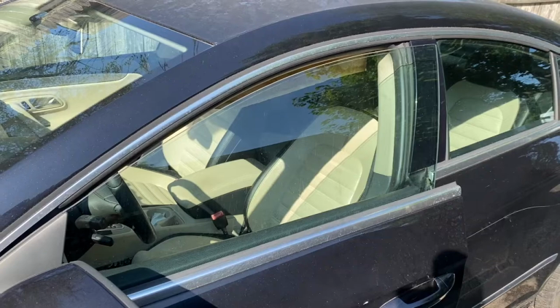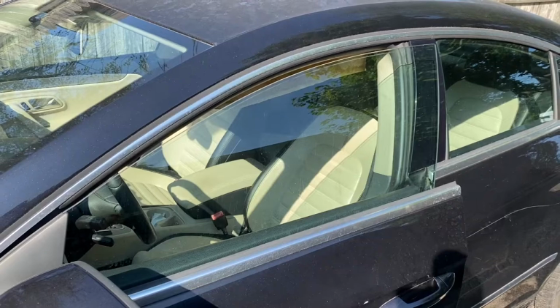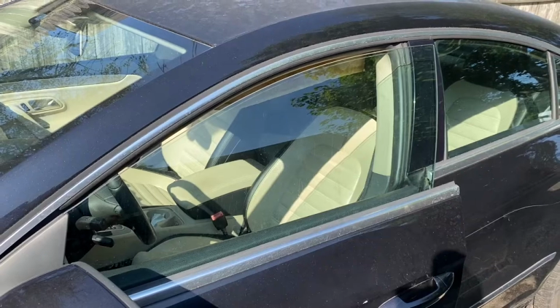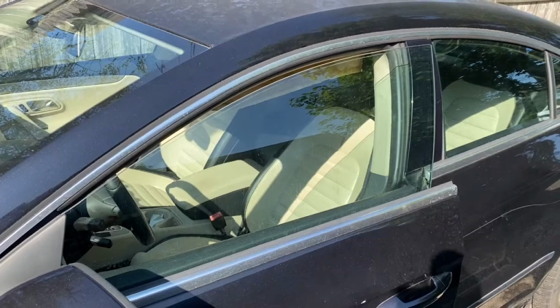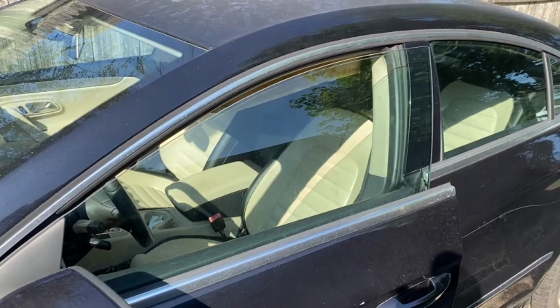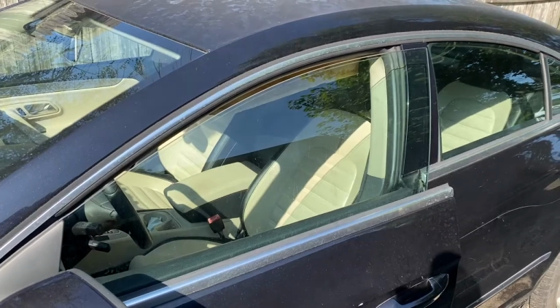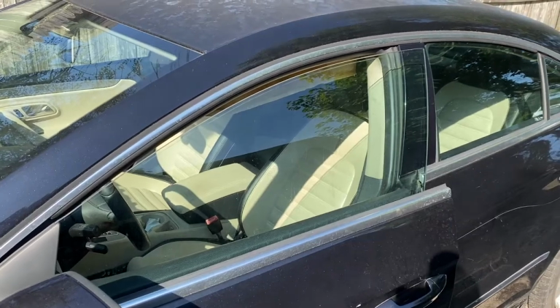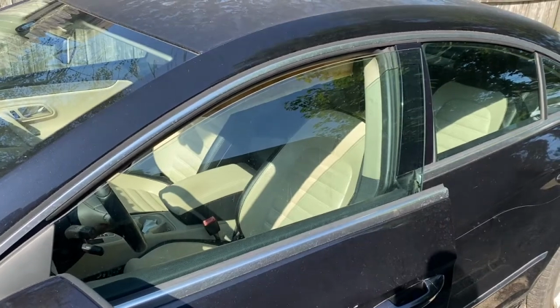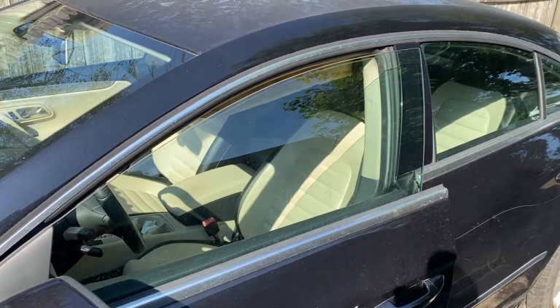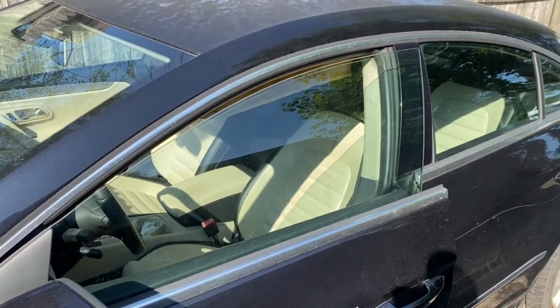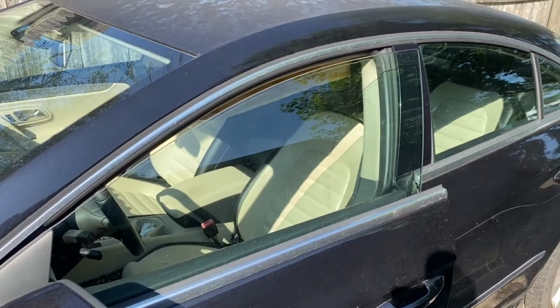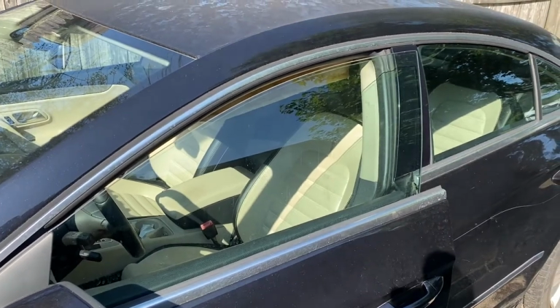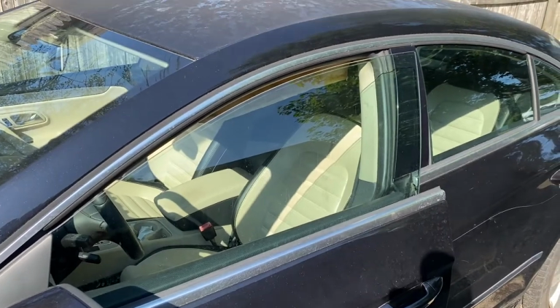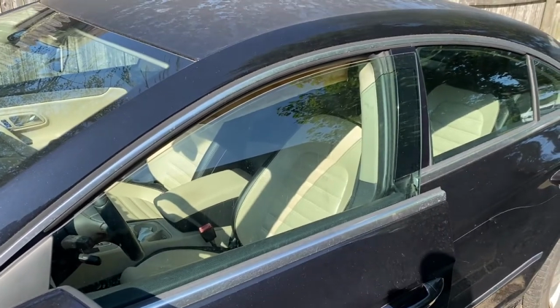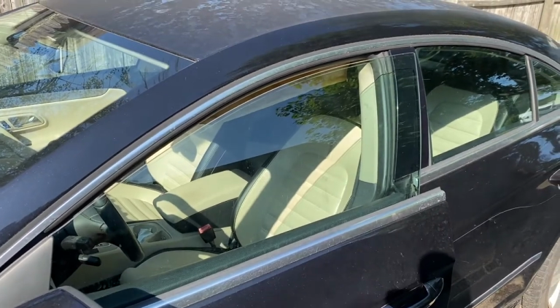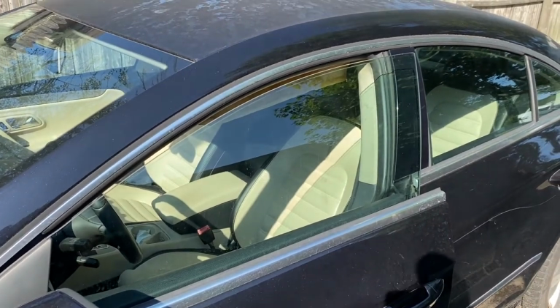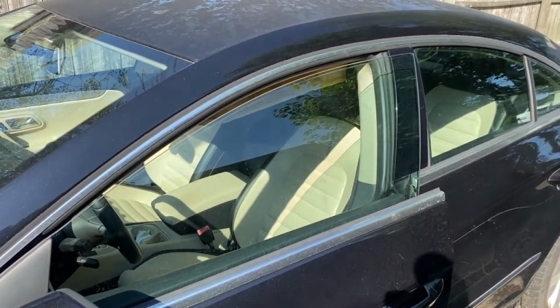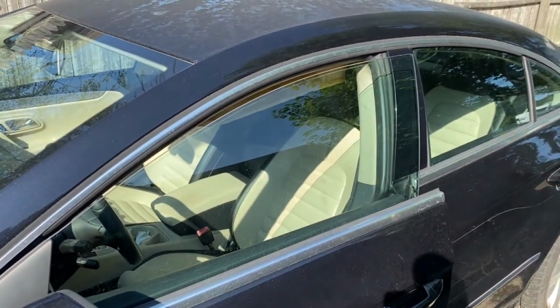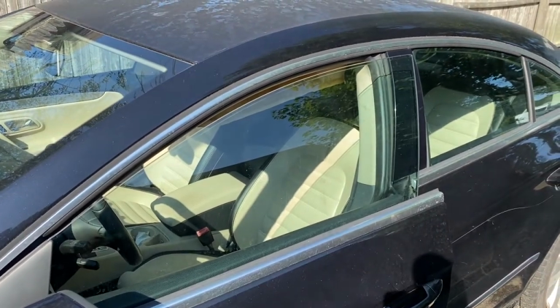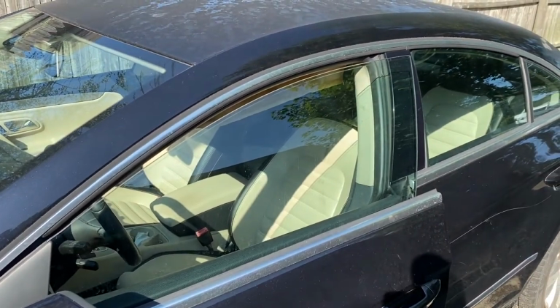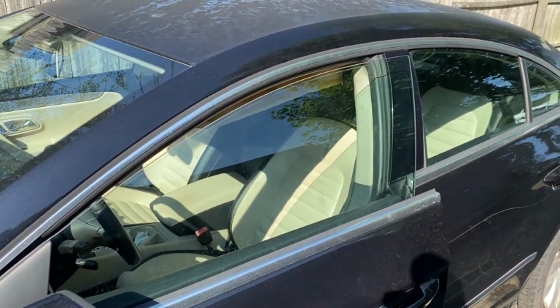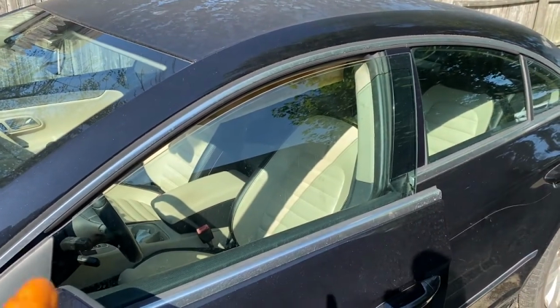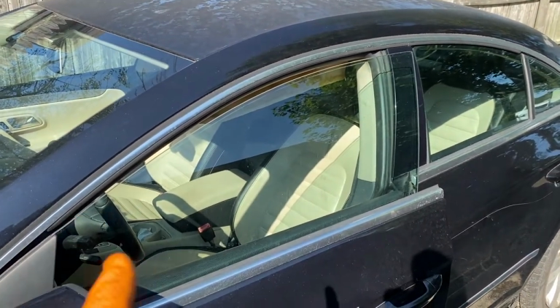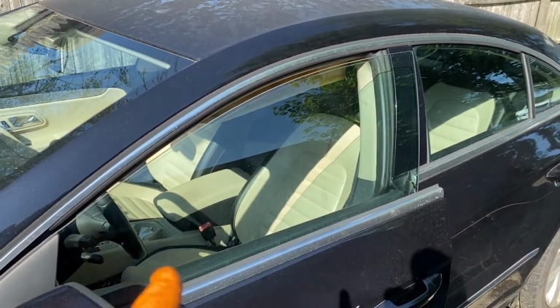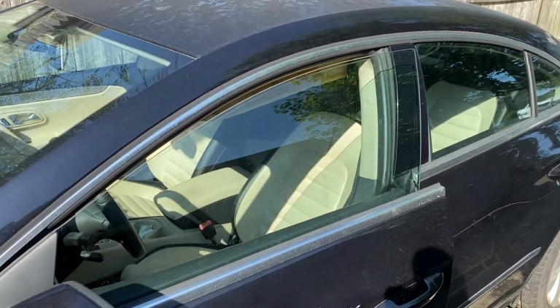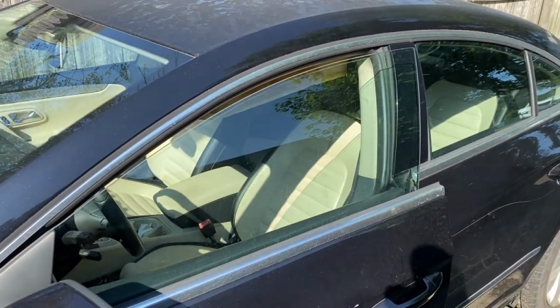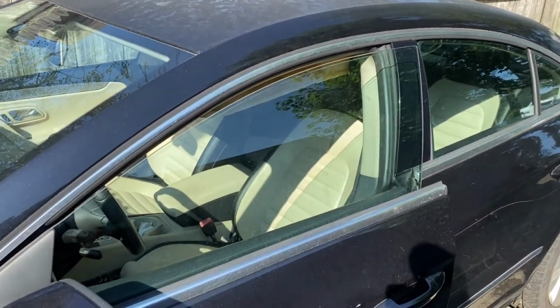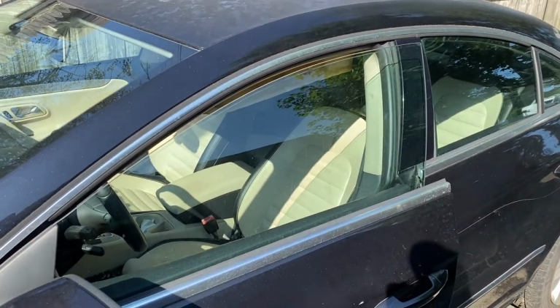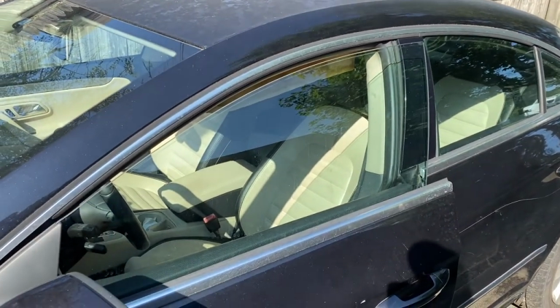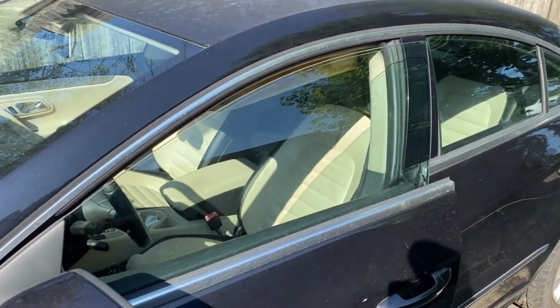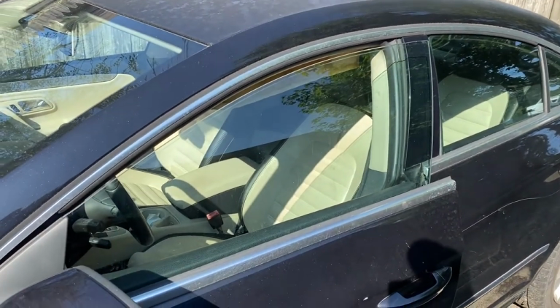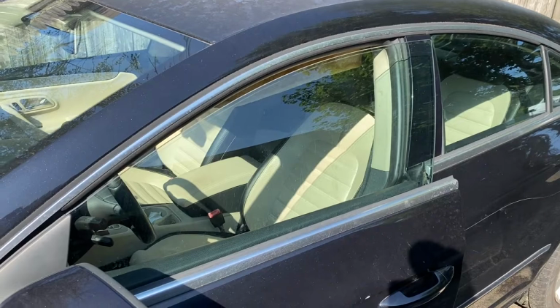Hey guys, MotorcarNut here and today we're going to address the issue with the power windows on VW cars.